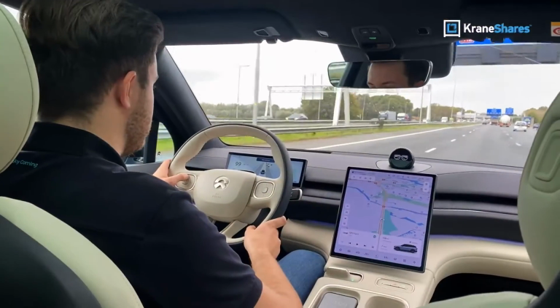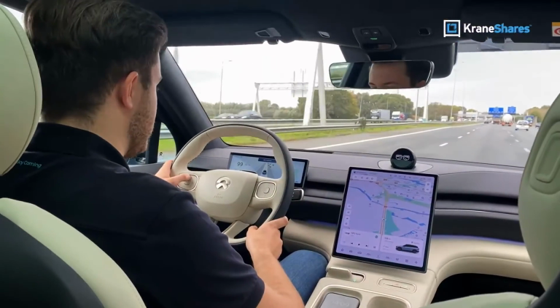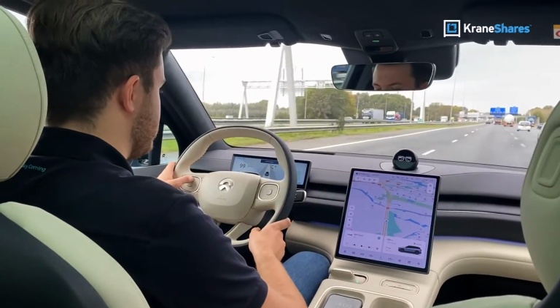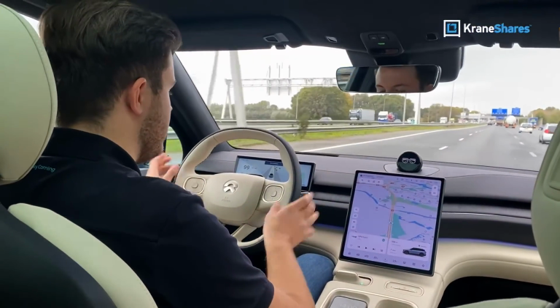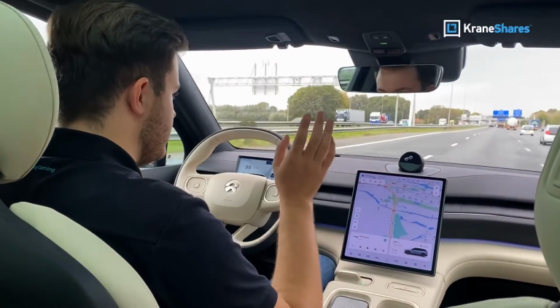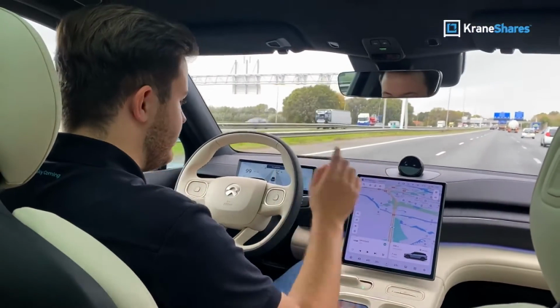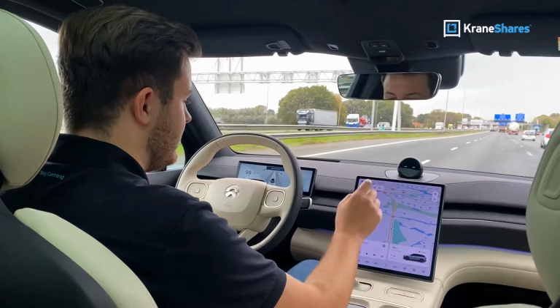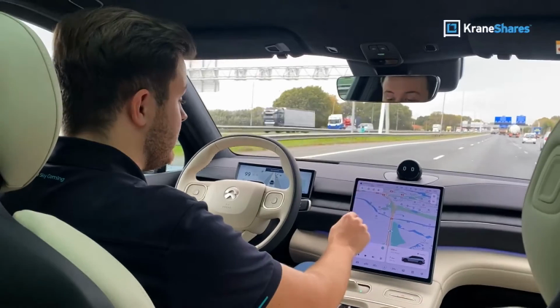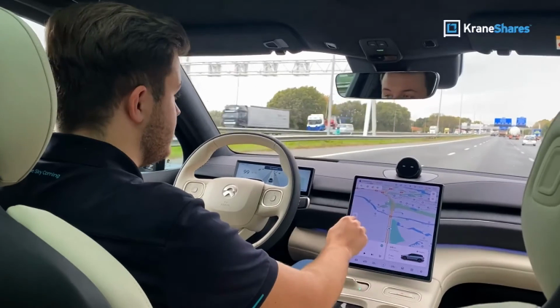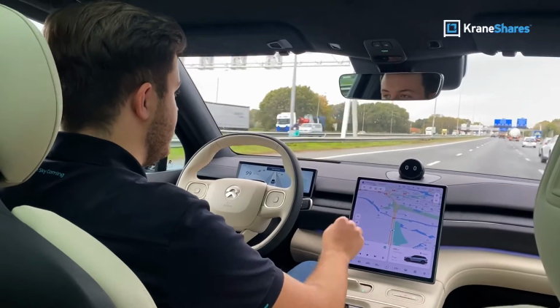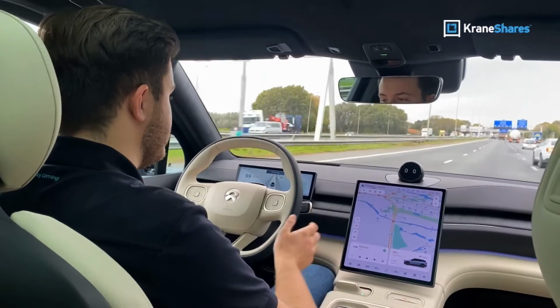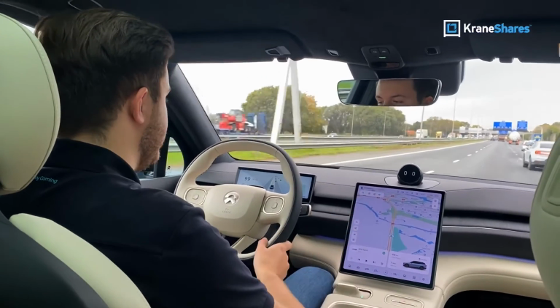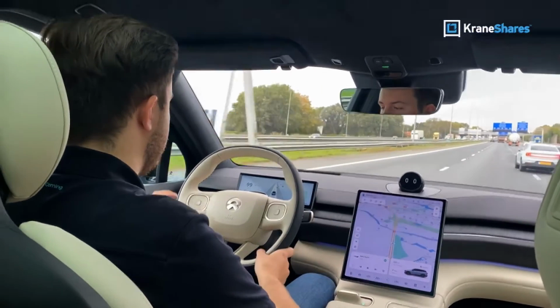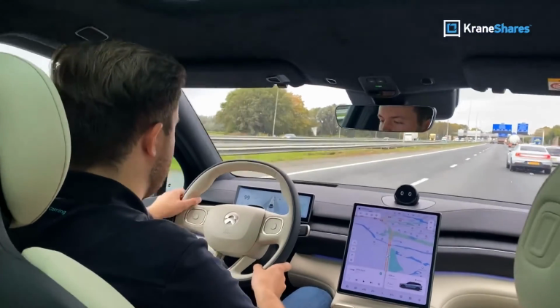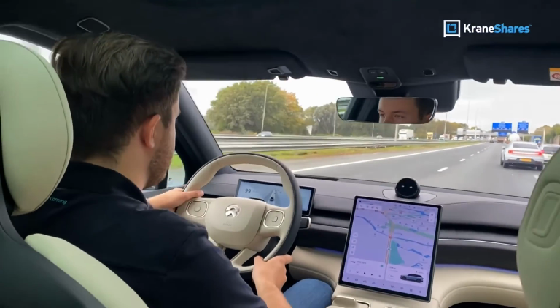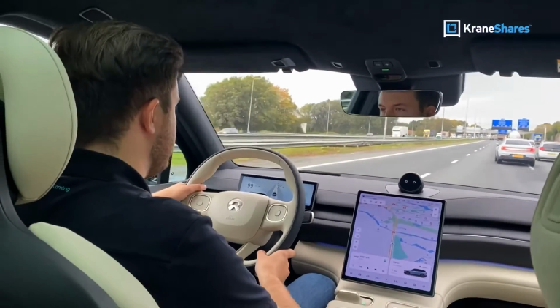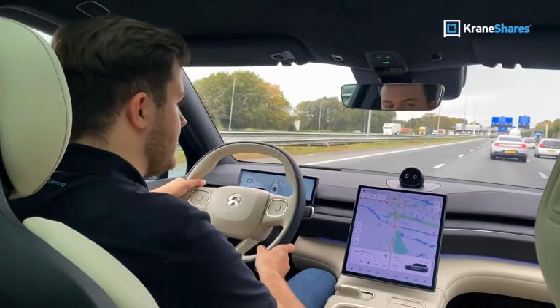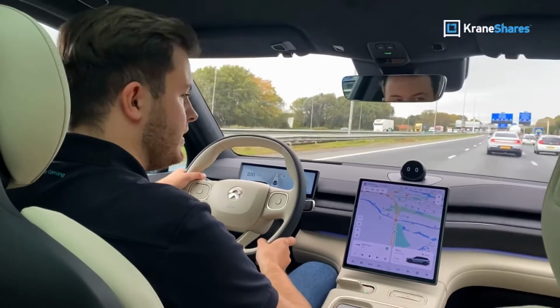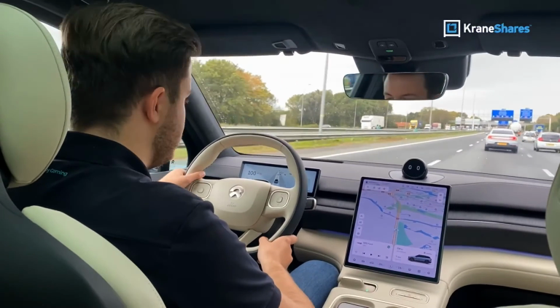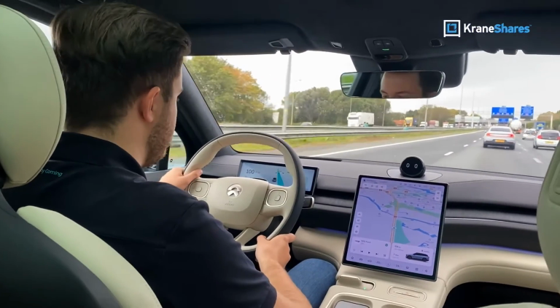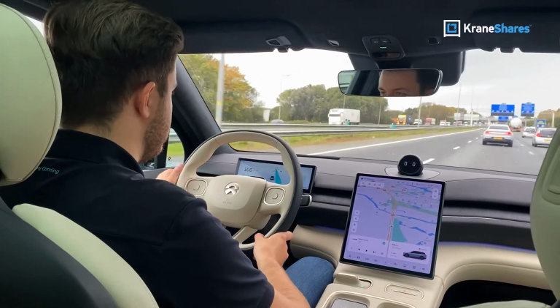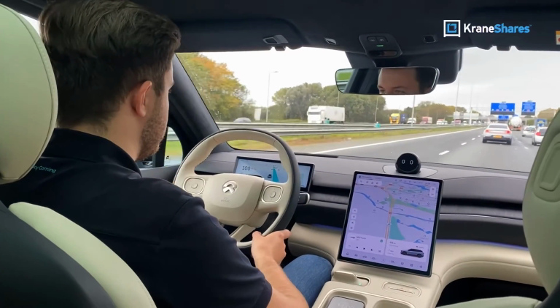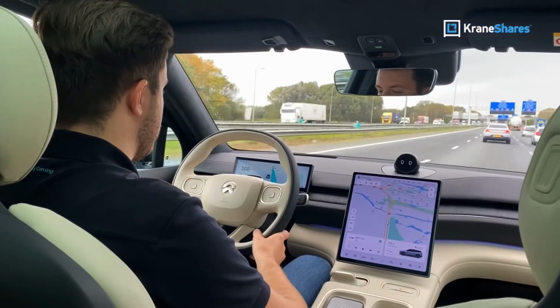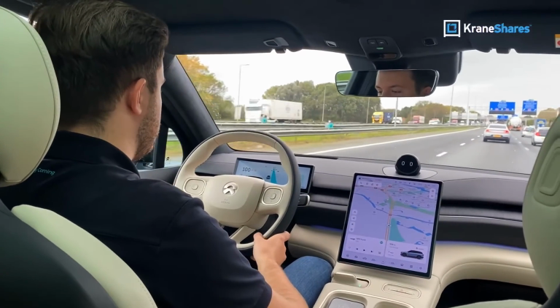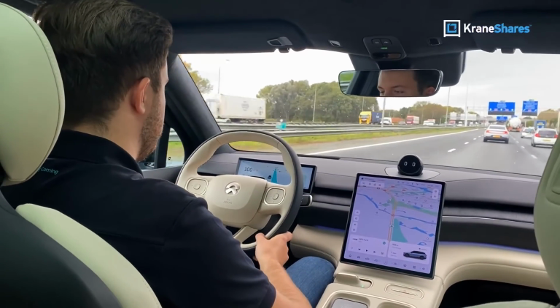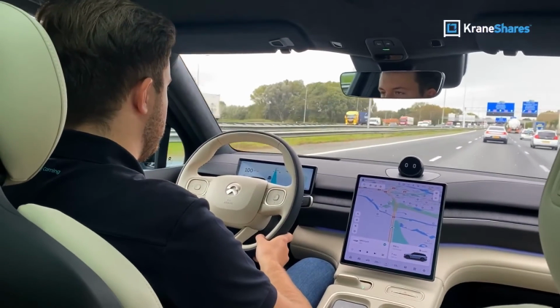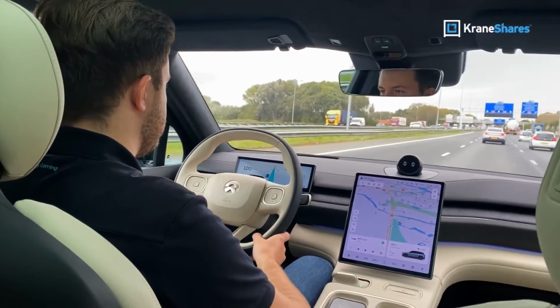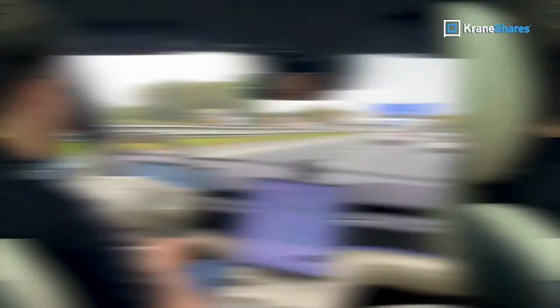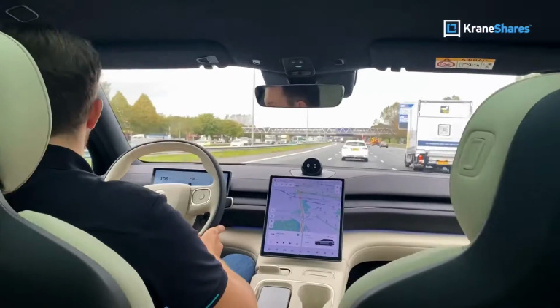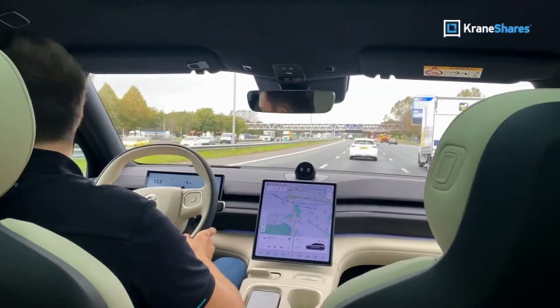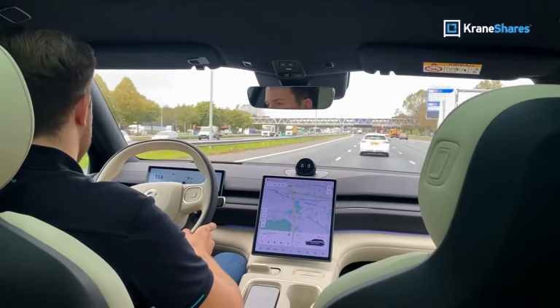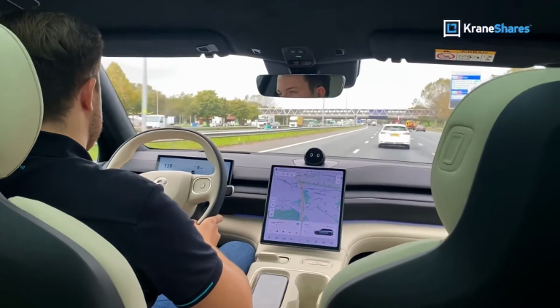Blending power, comfort, and advanced proprietary technologies, NIO is a great example of the future of electric mobility.